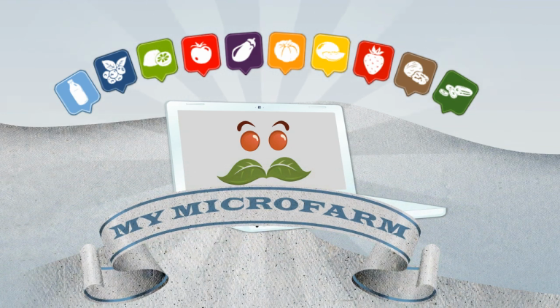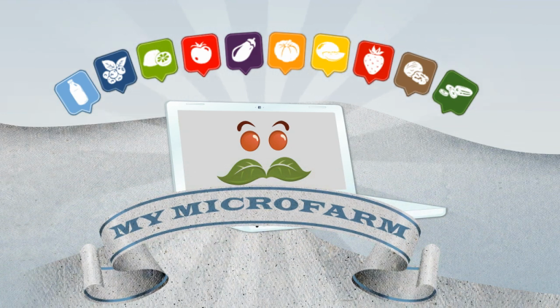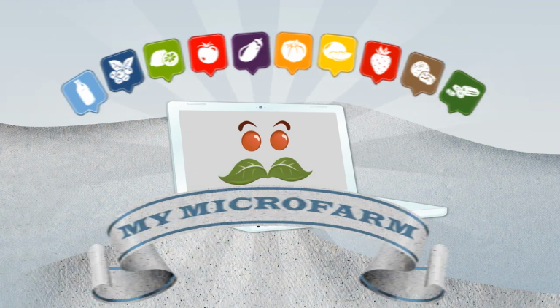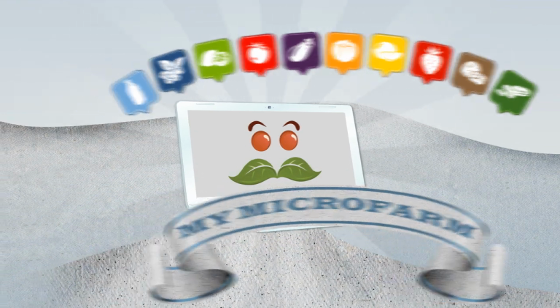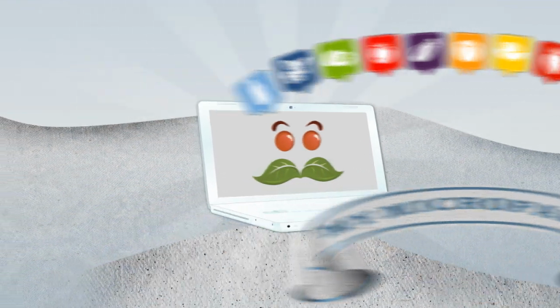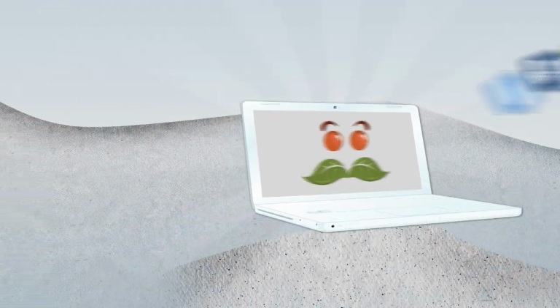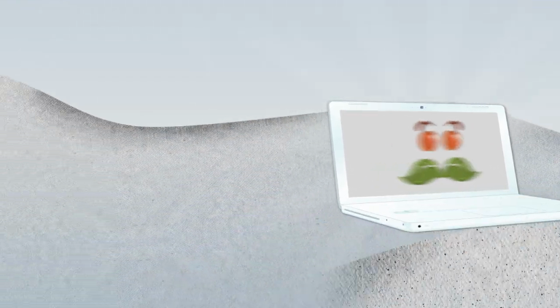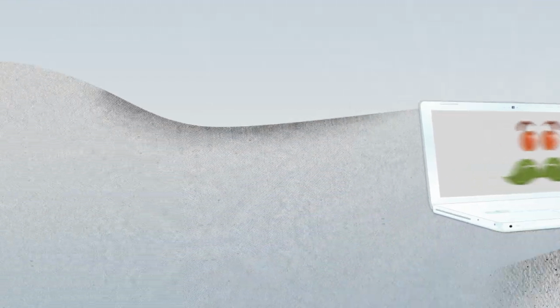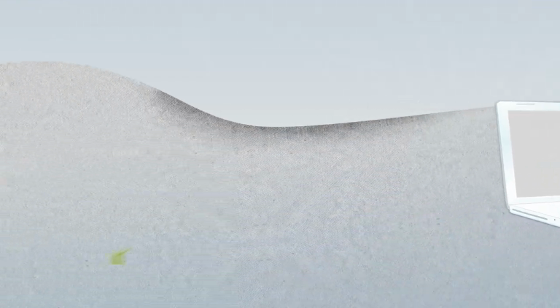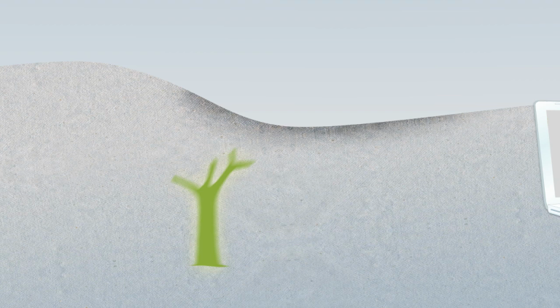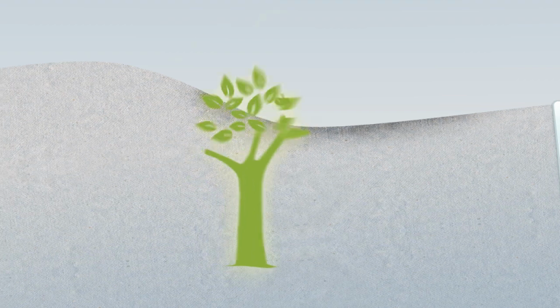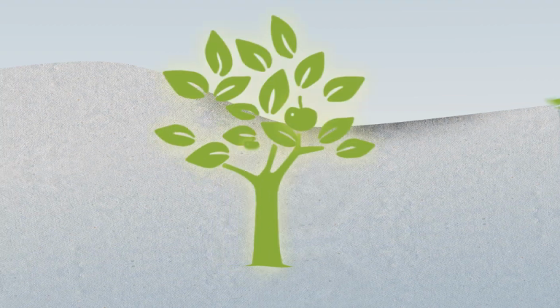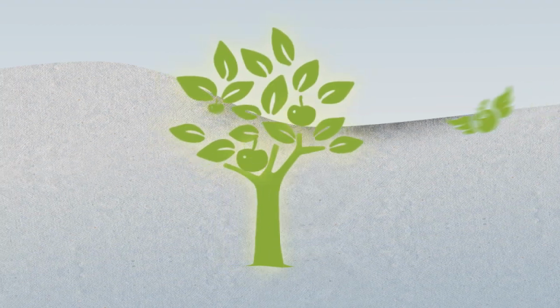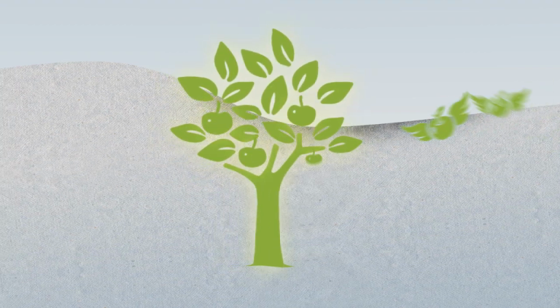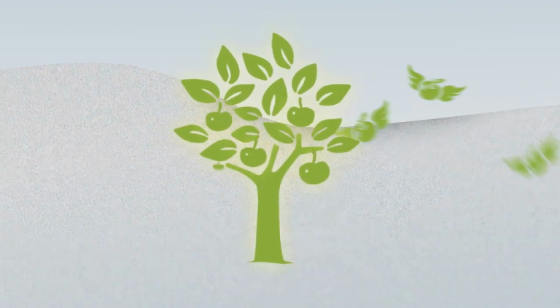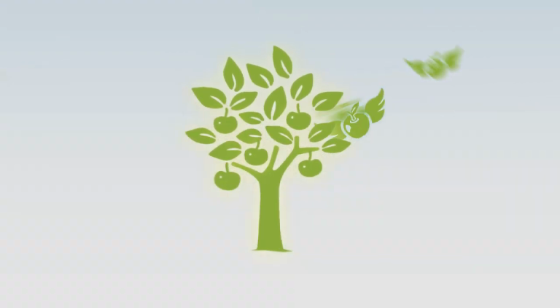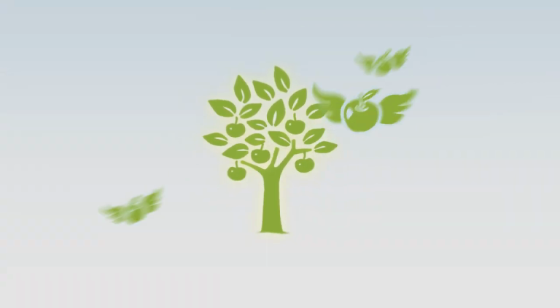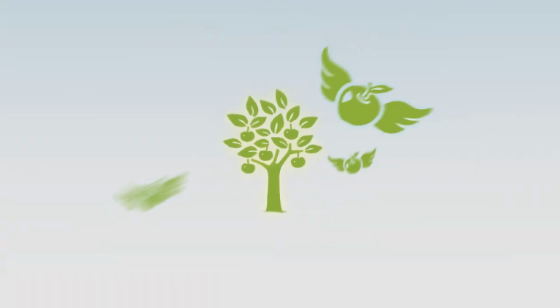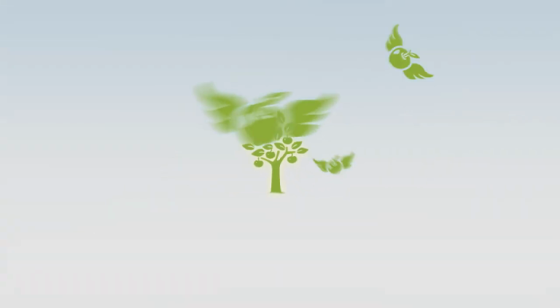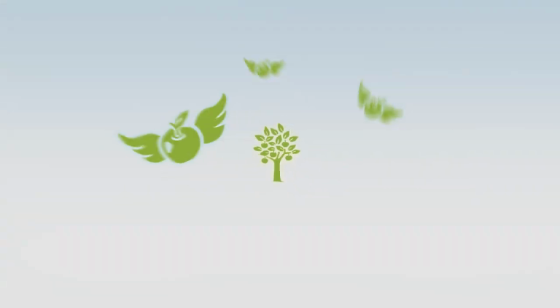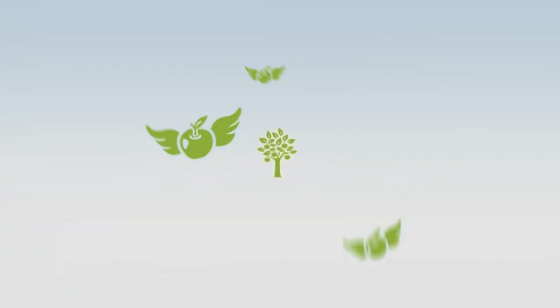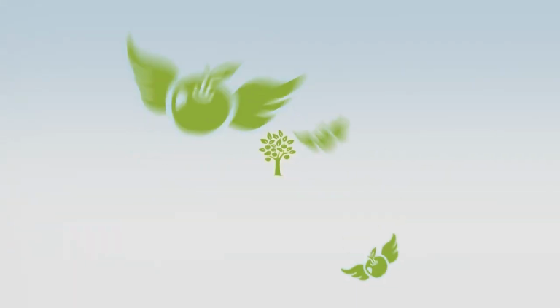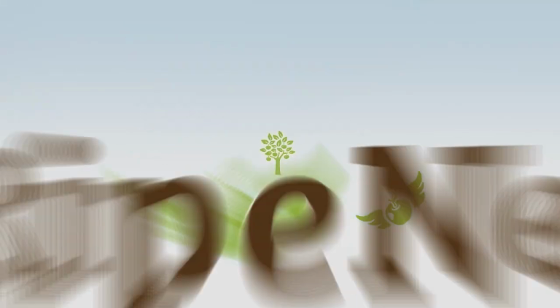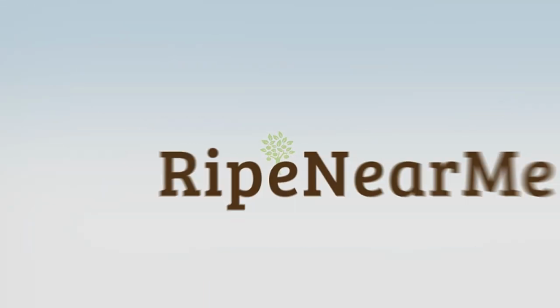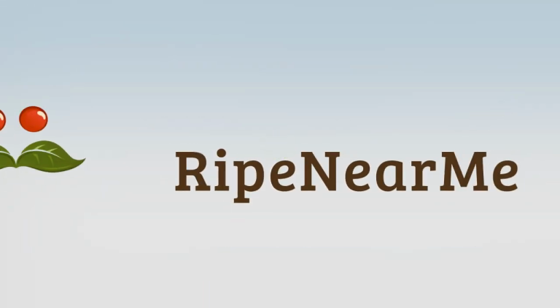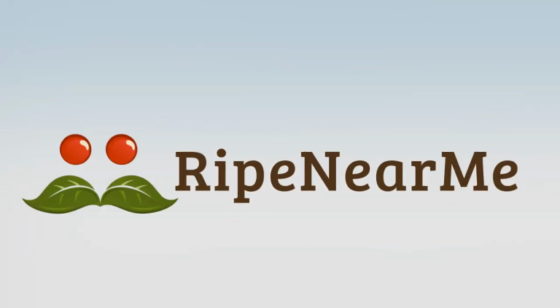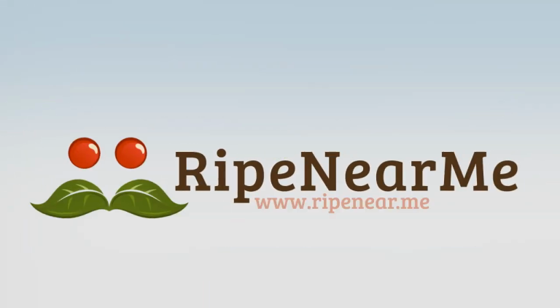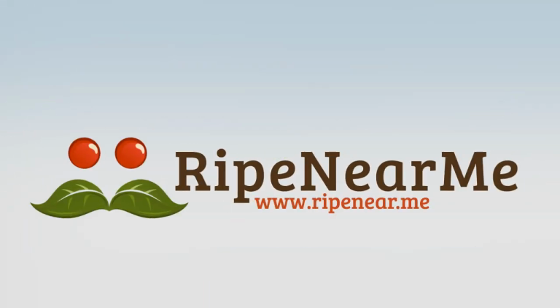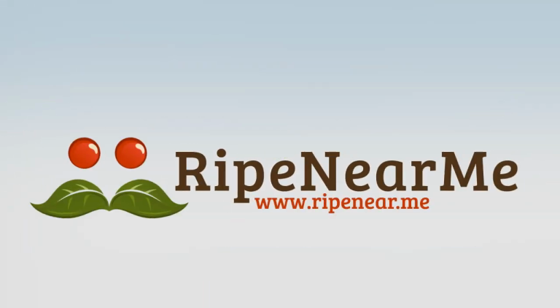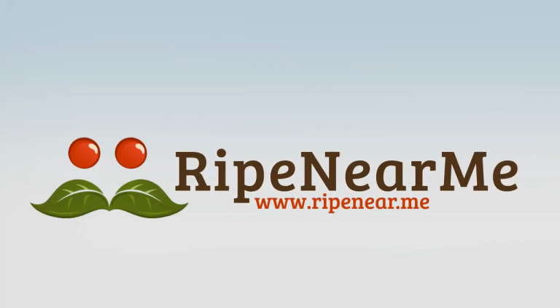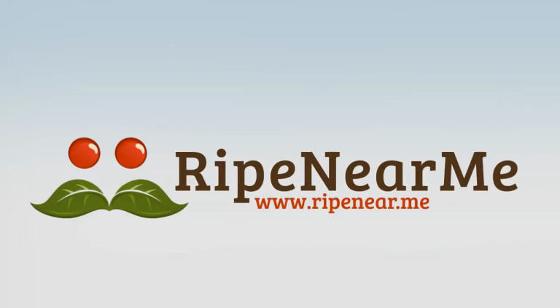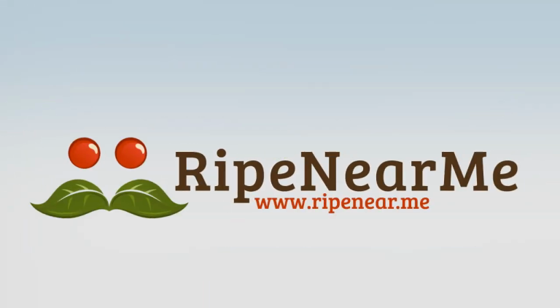Who ever said that money doesn't grow on trees? It's all available now at rightnear.me